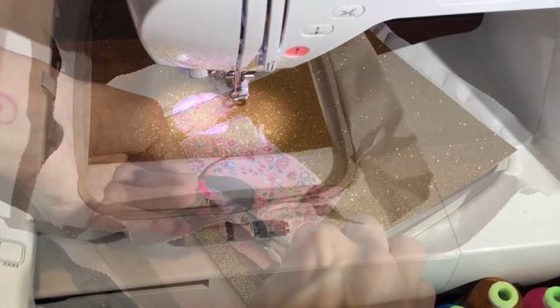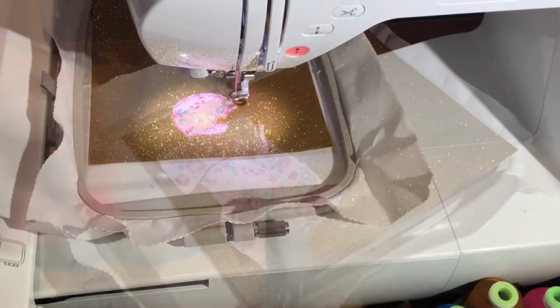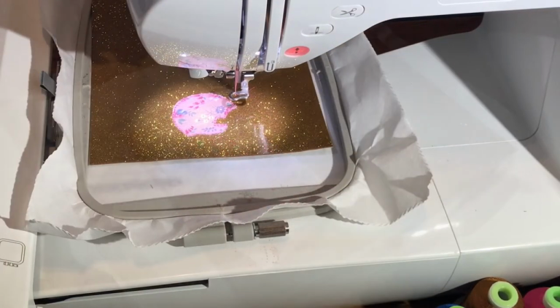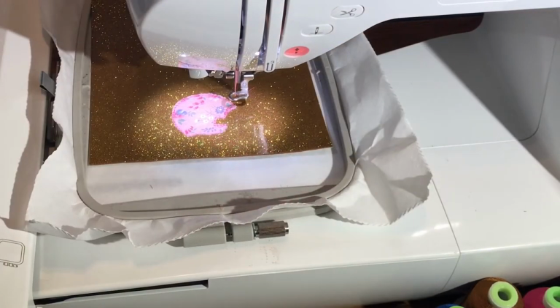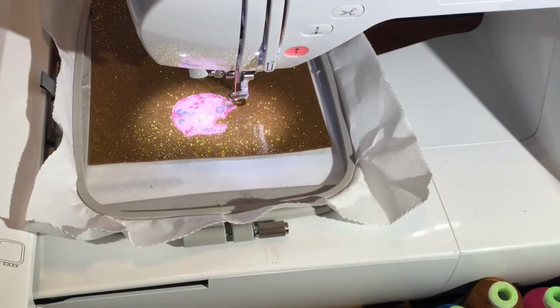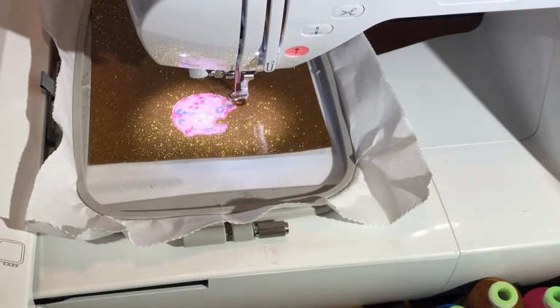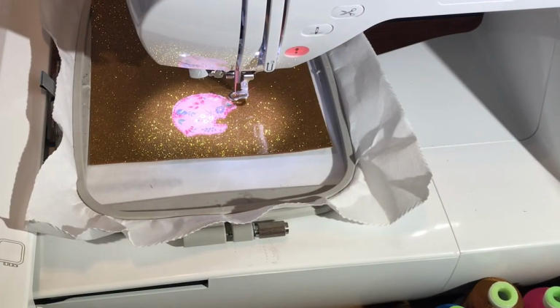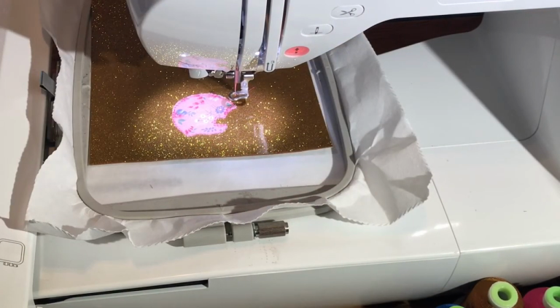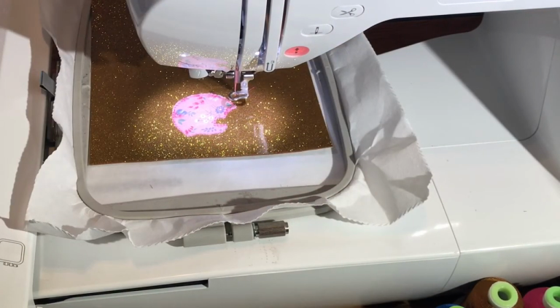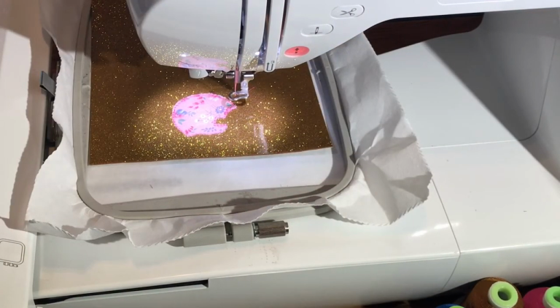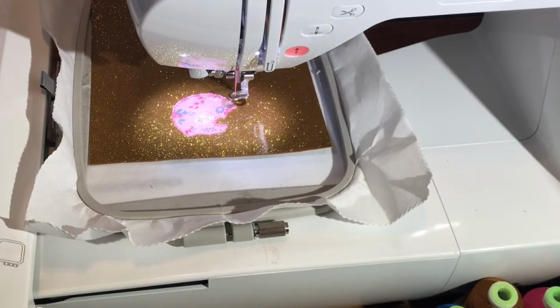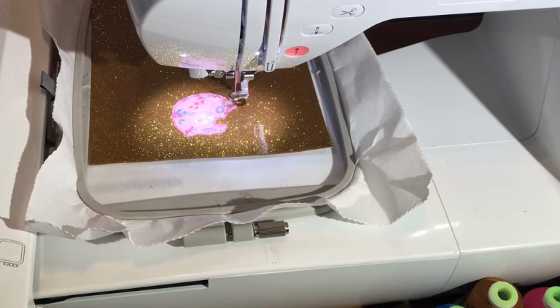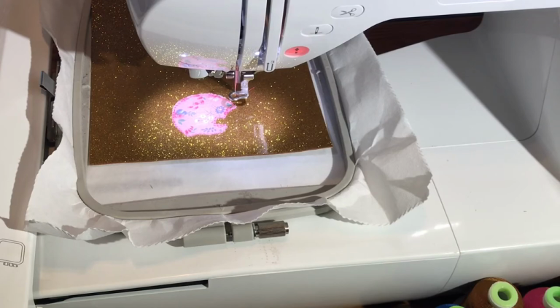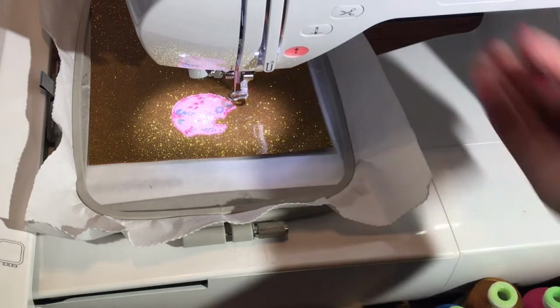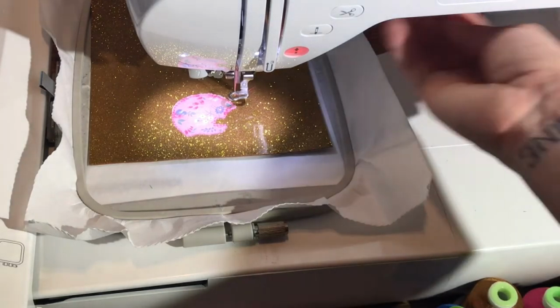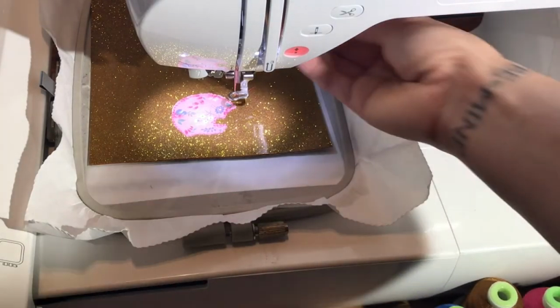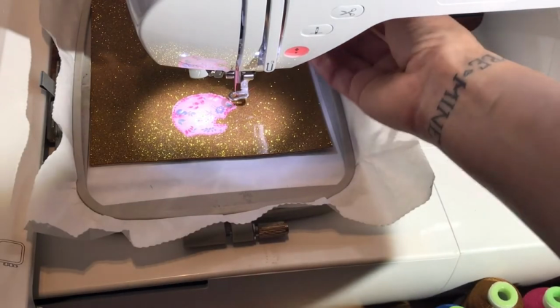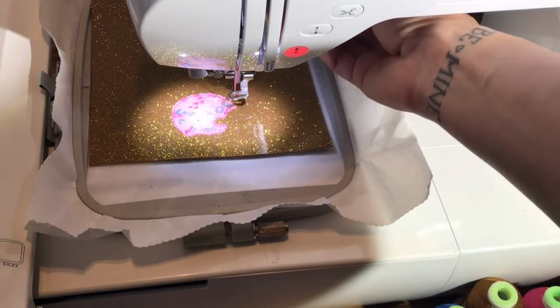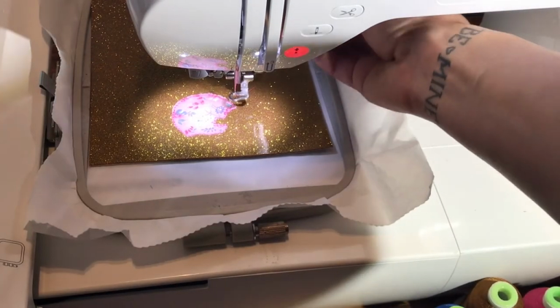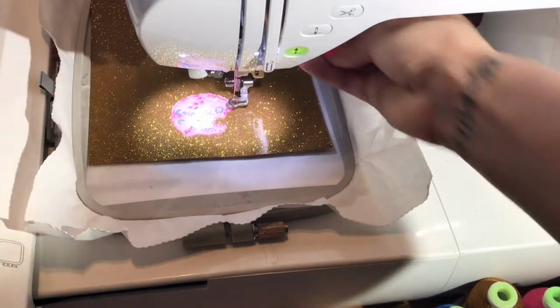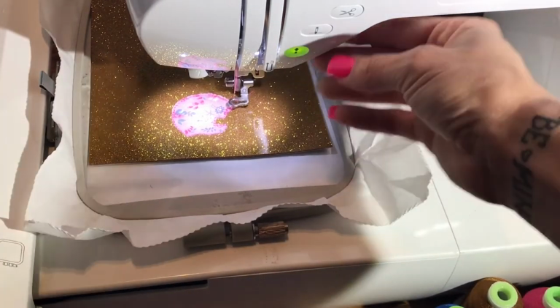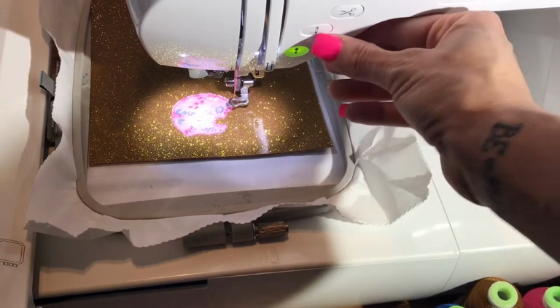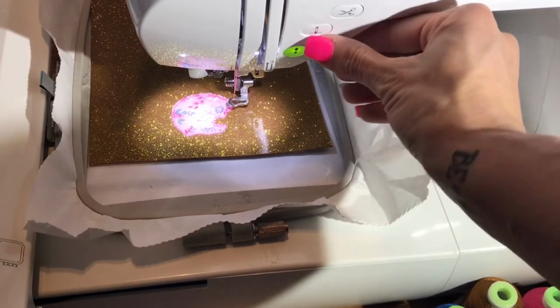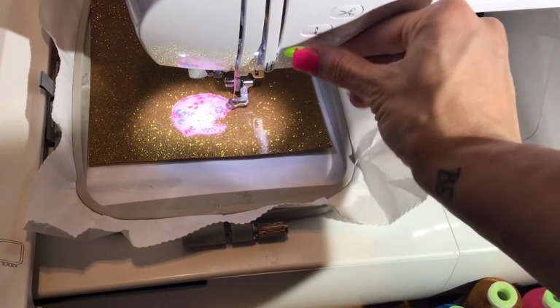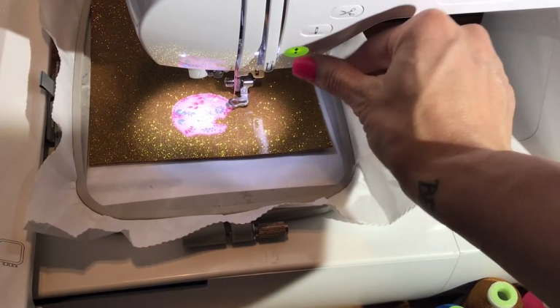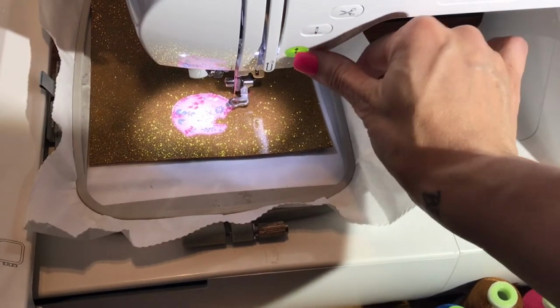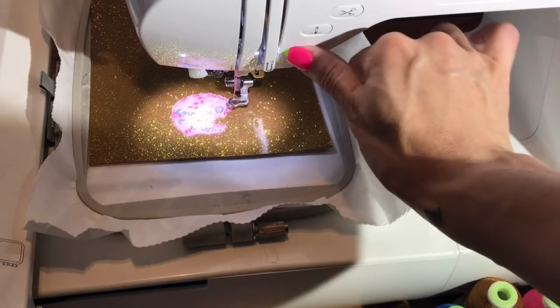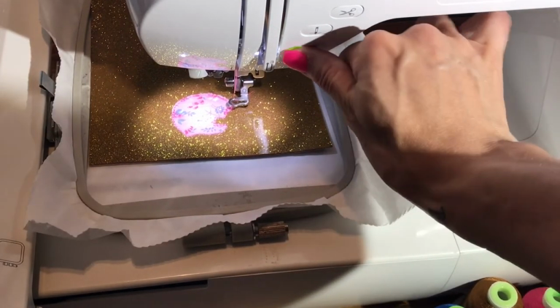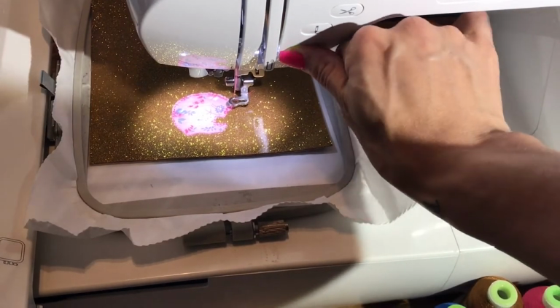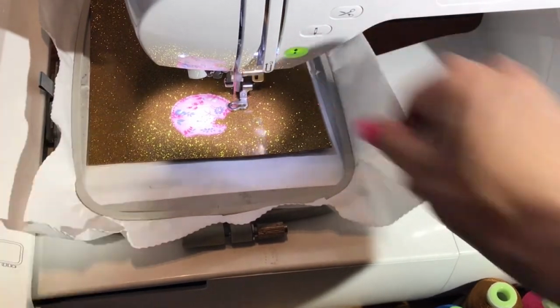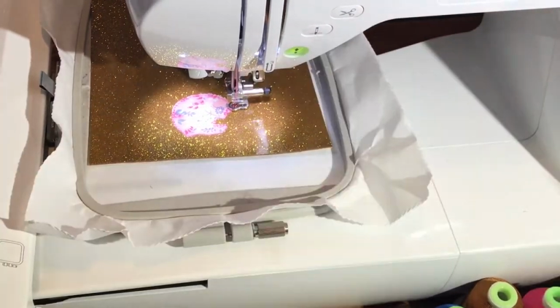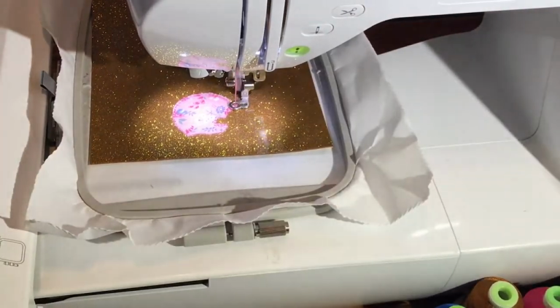Now we're going to place it back onto our machine. Step four is that satin stitch and we're just going to hit run.